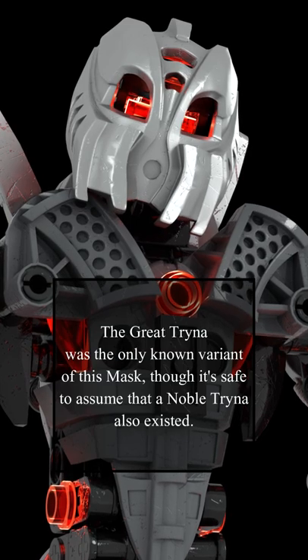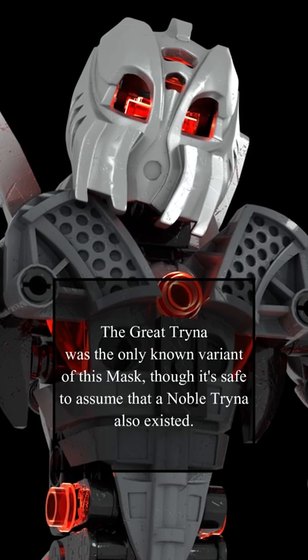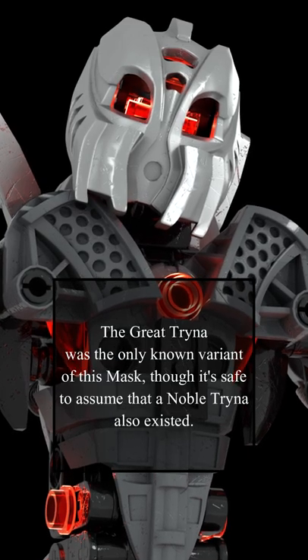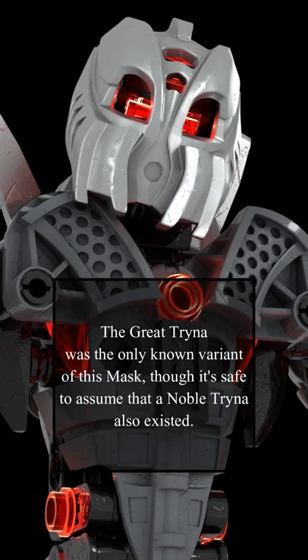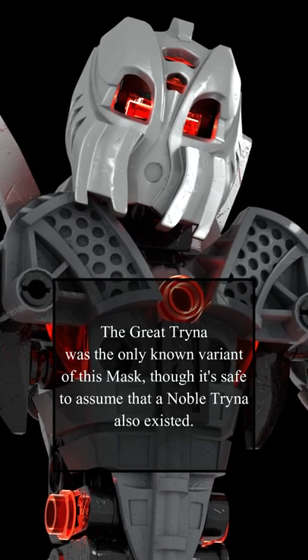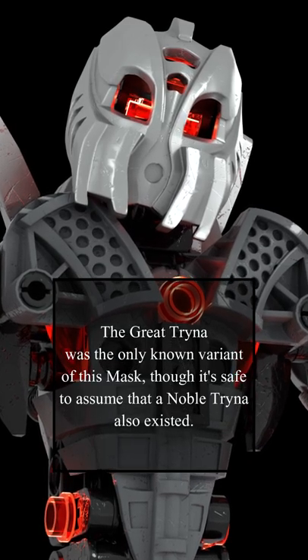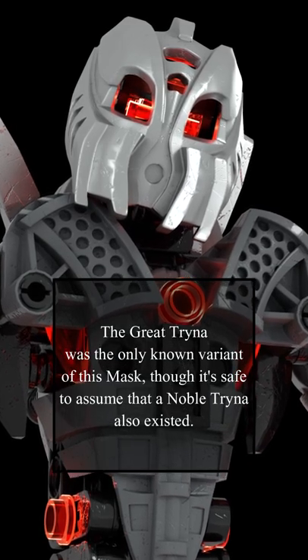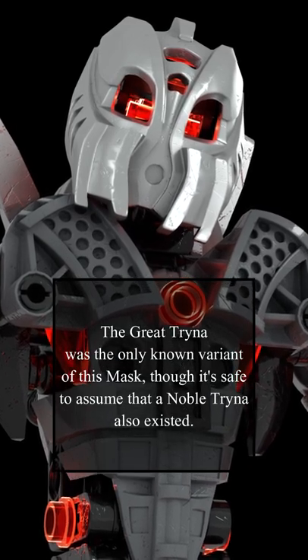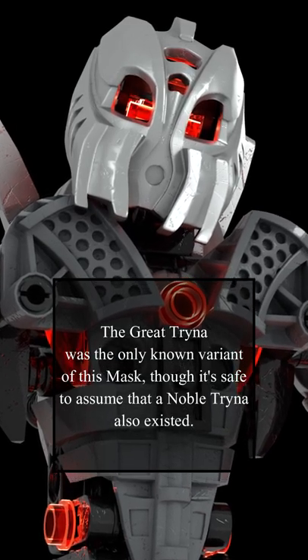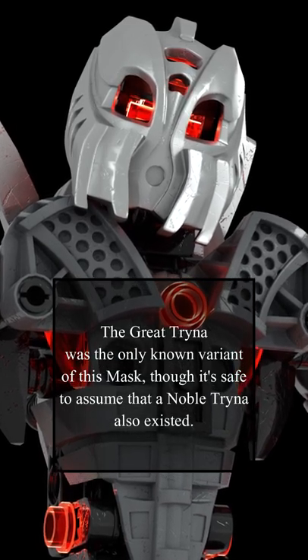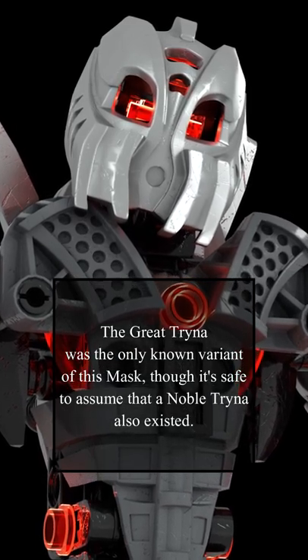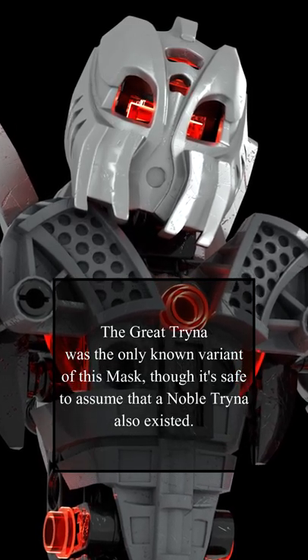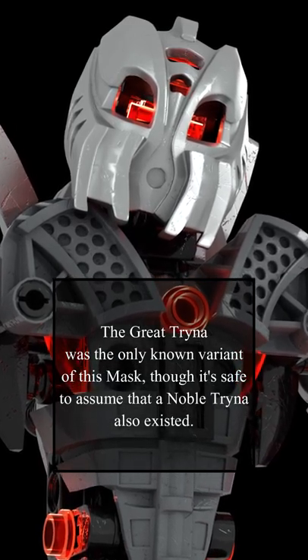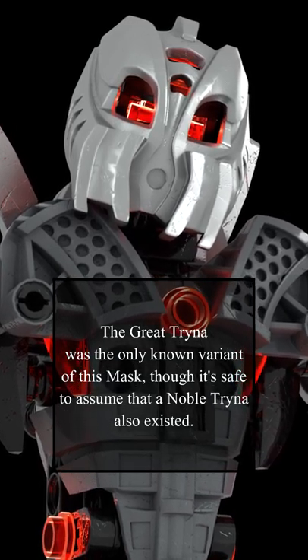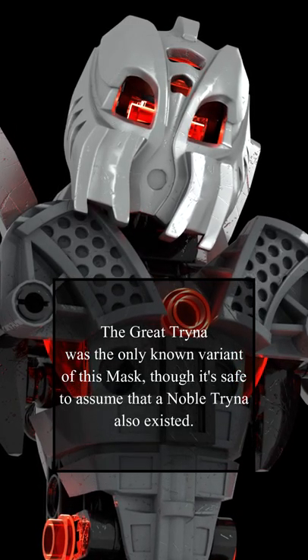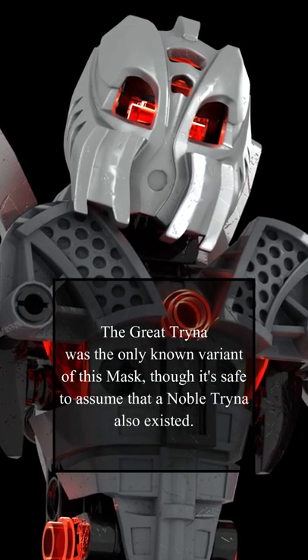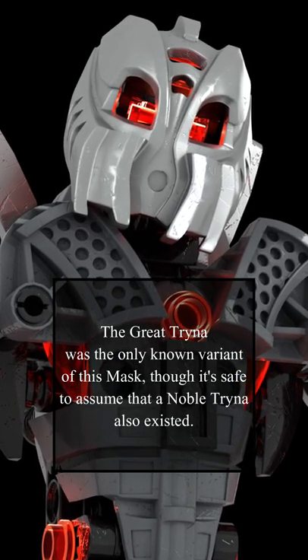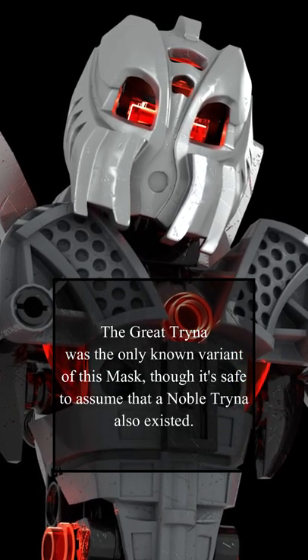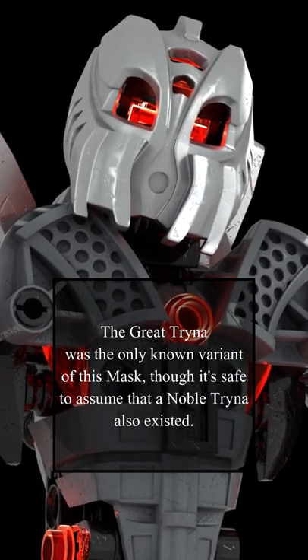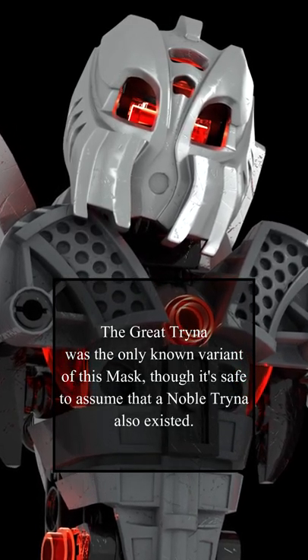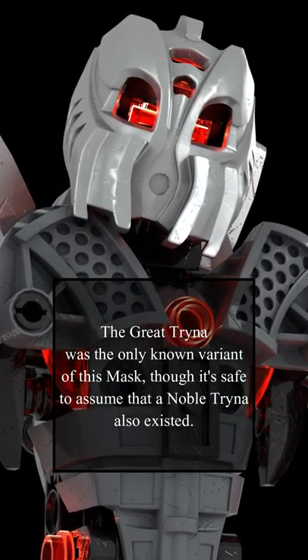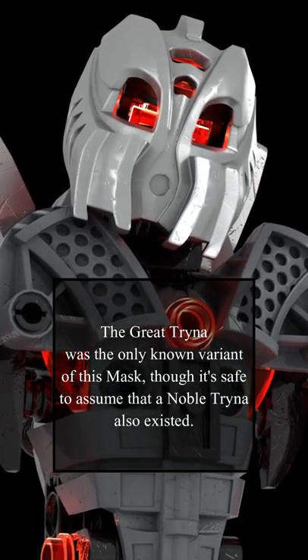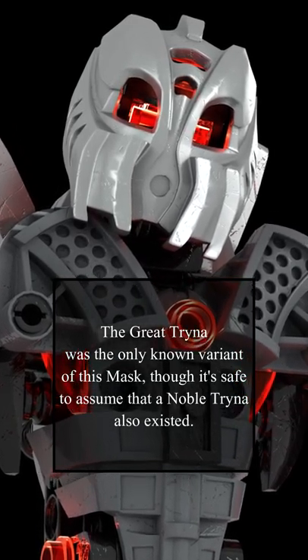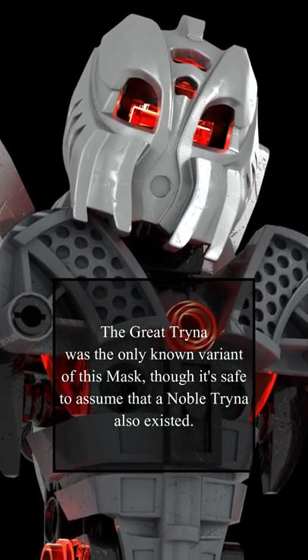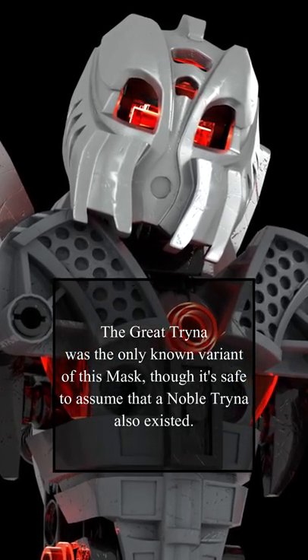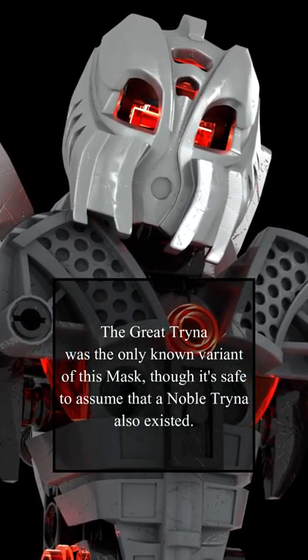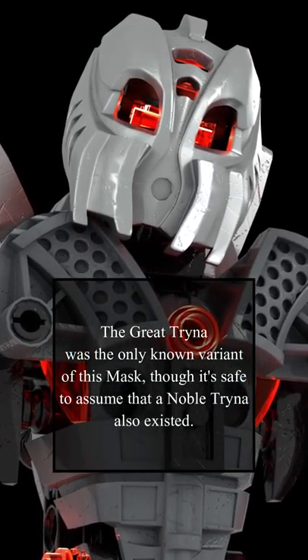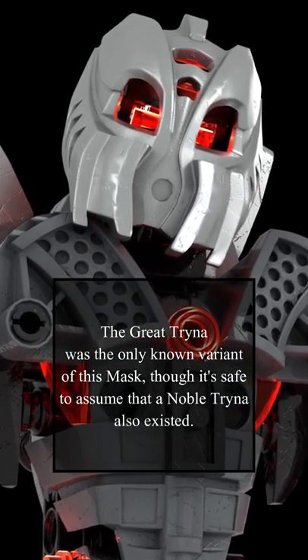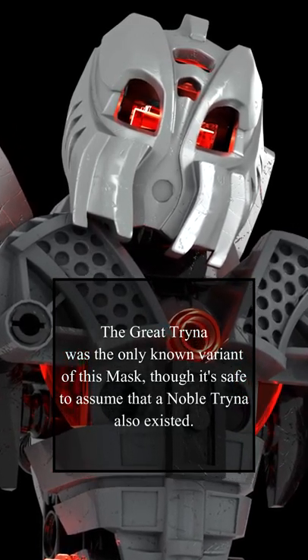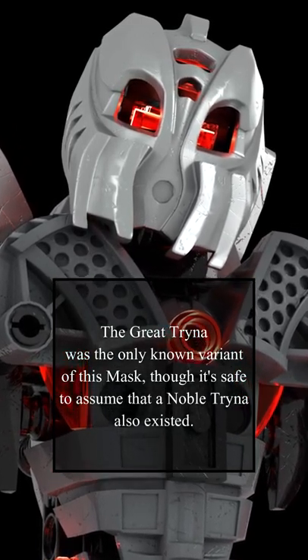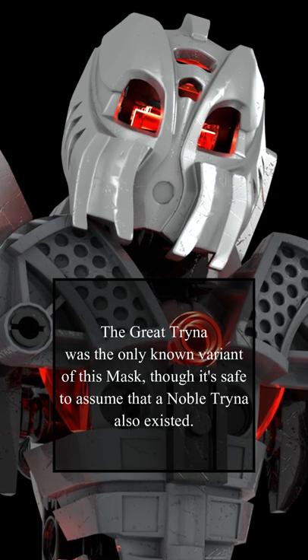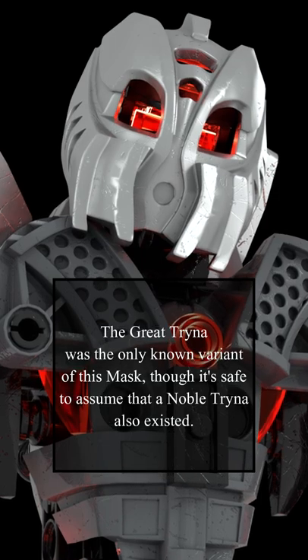The Great Trina was the only known variant of this mask, though it's safe to assume that a noble version also existed.